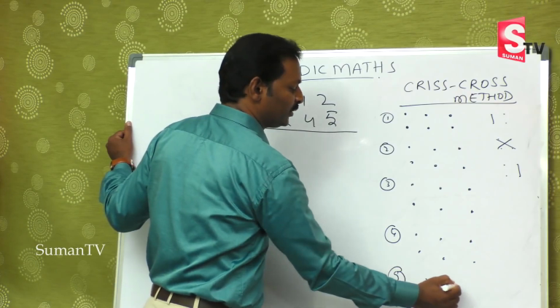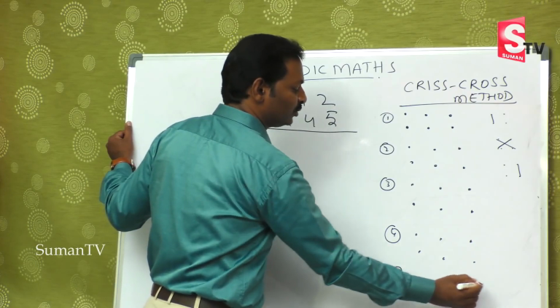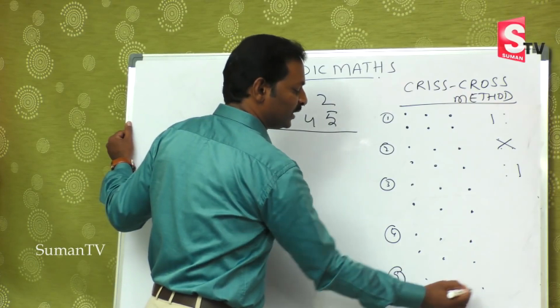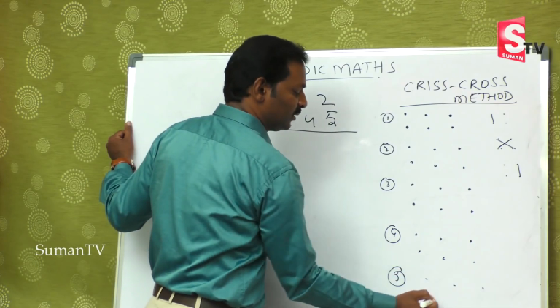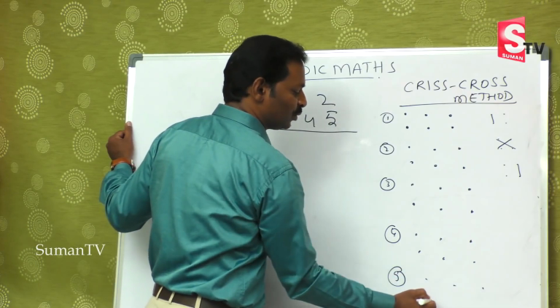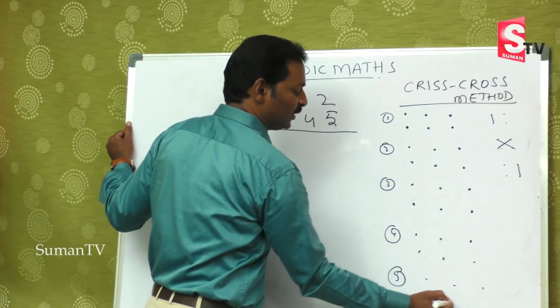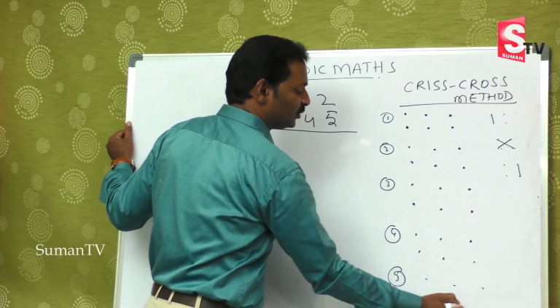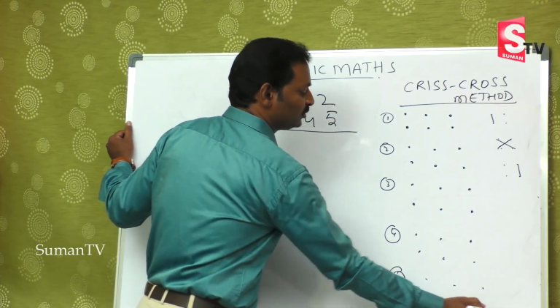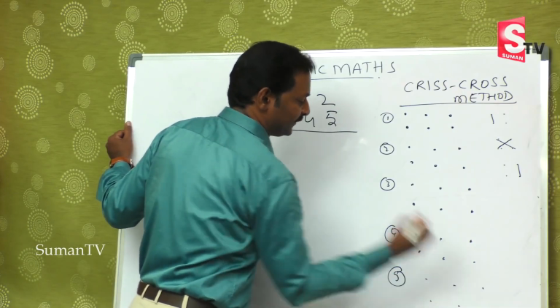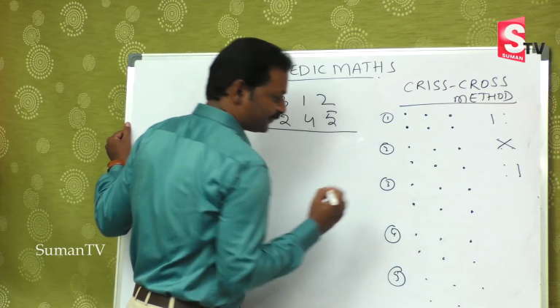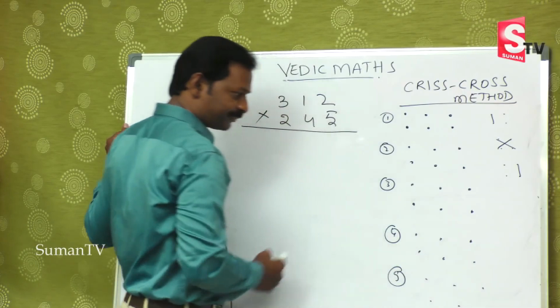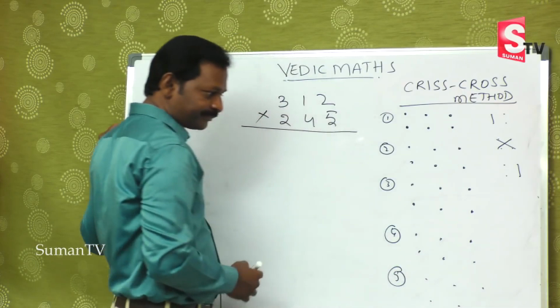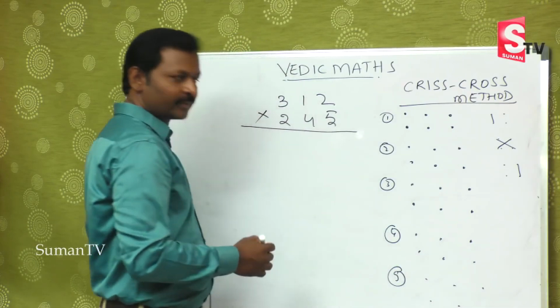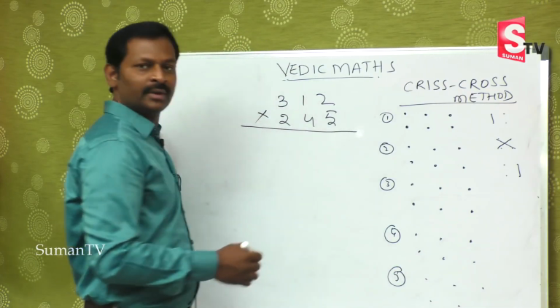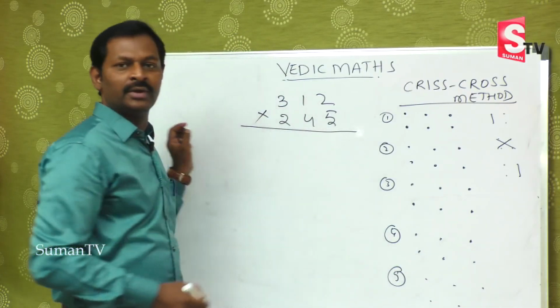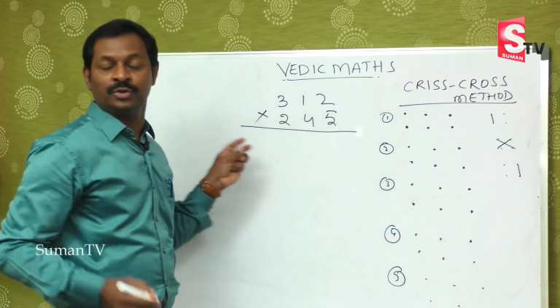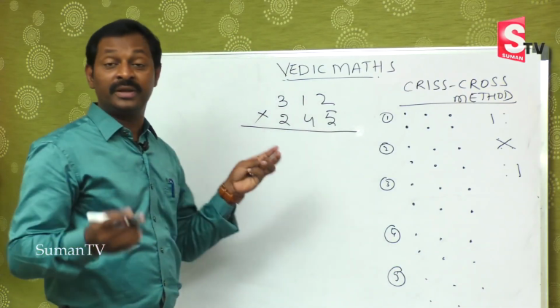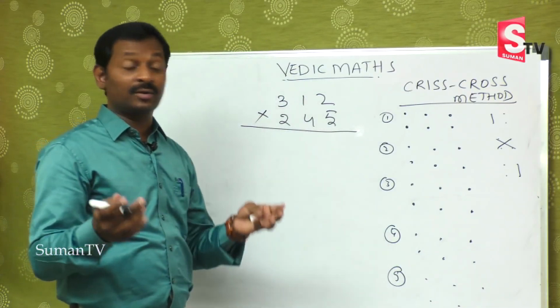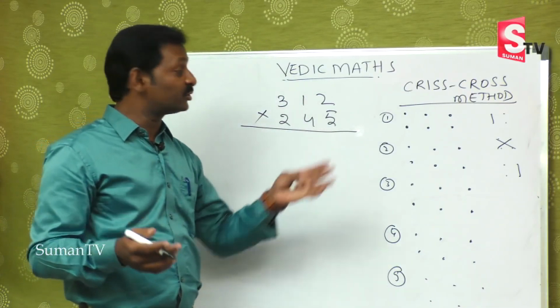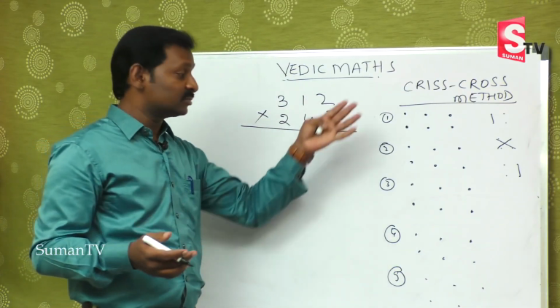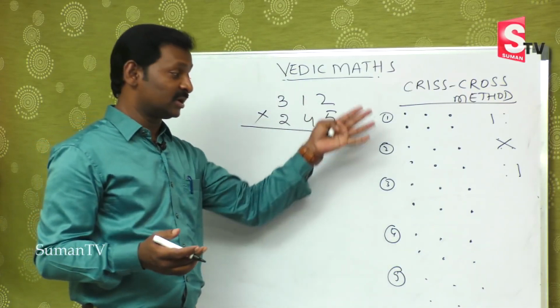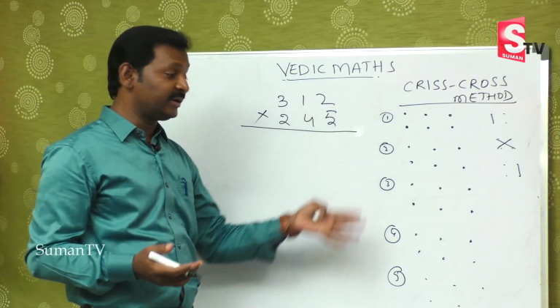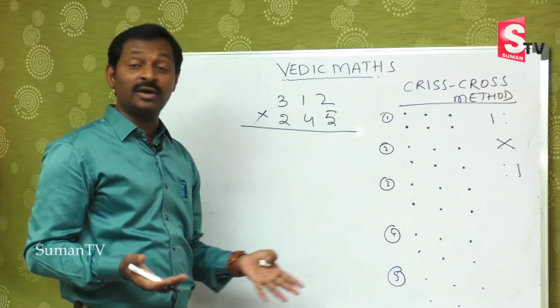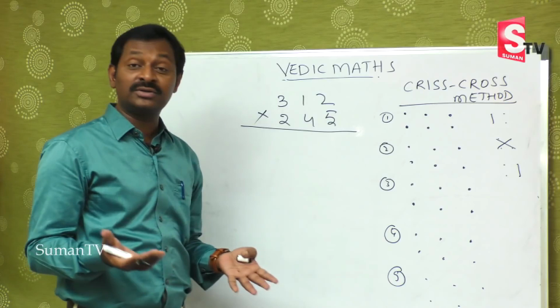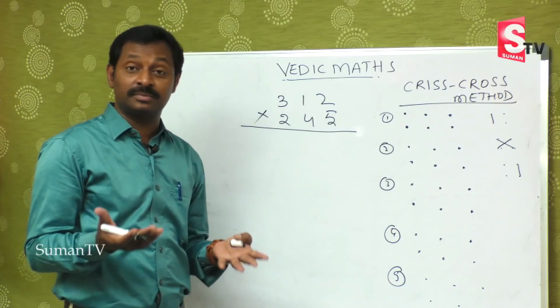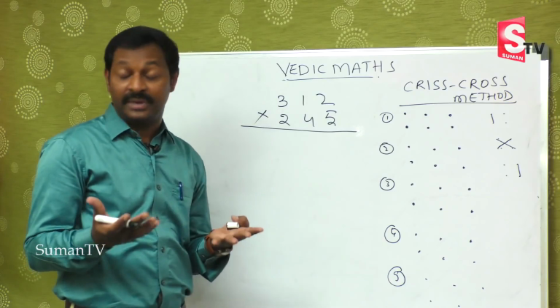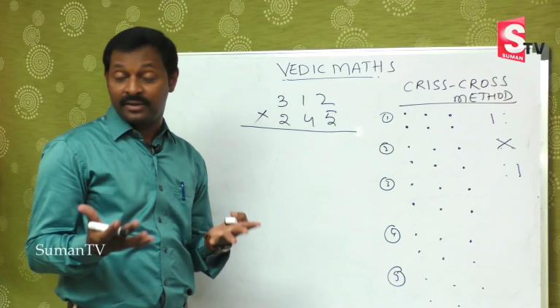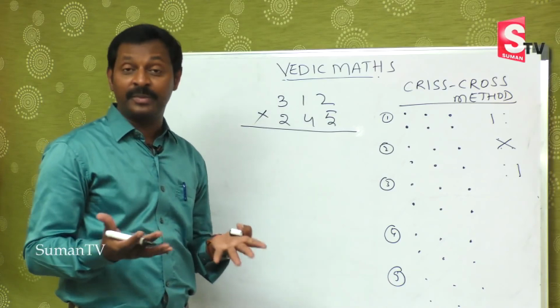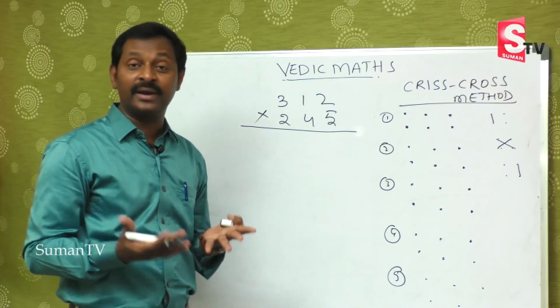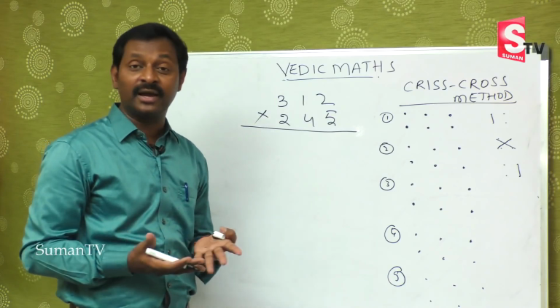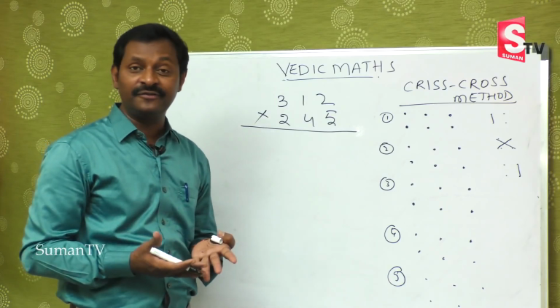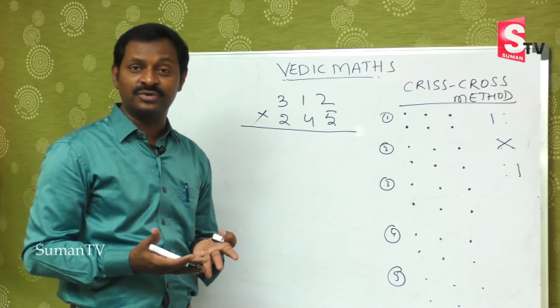There are five steps for three-digit by three-digit multiplication. You may get a little confused initially, but let's work through it carefully.